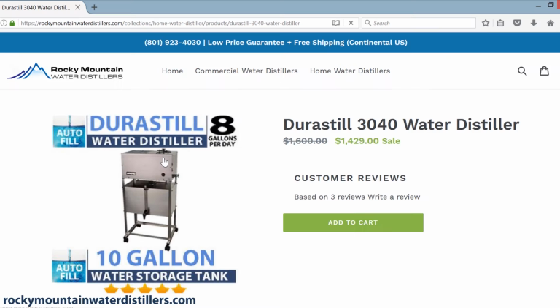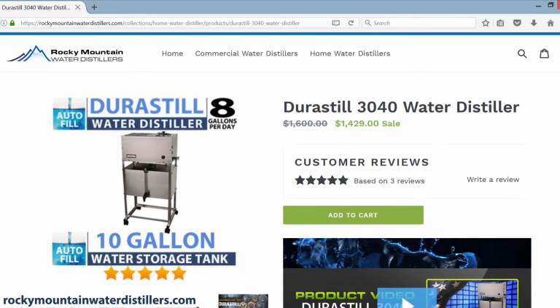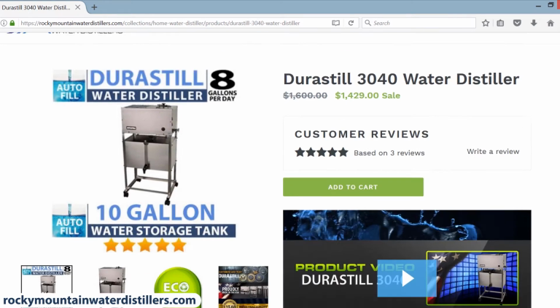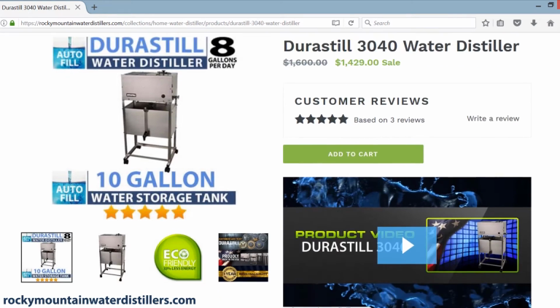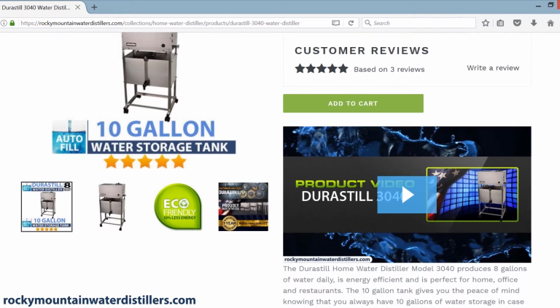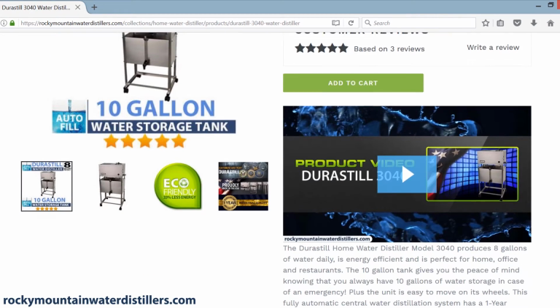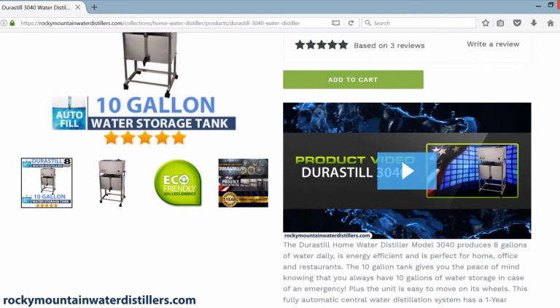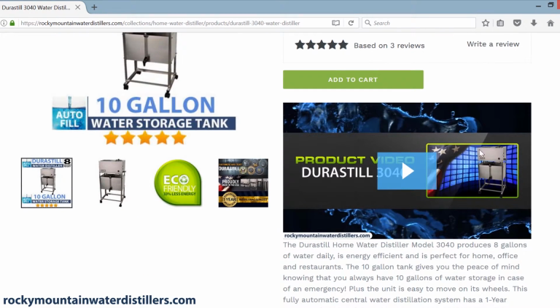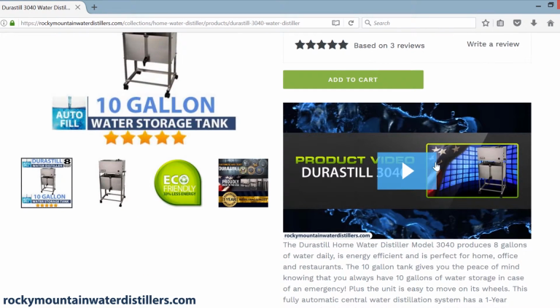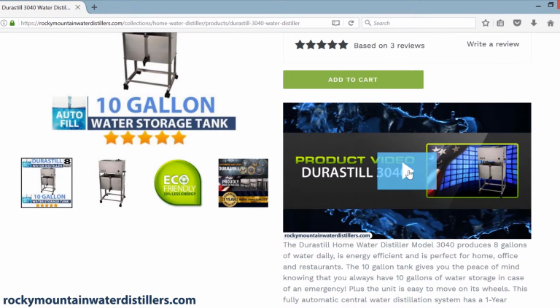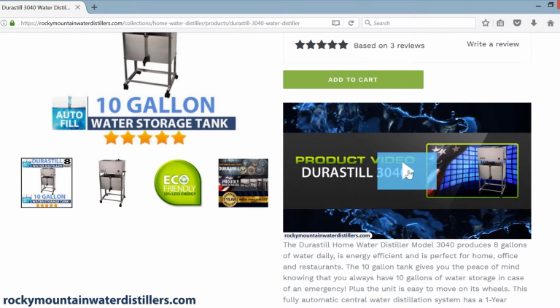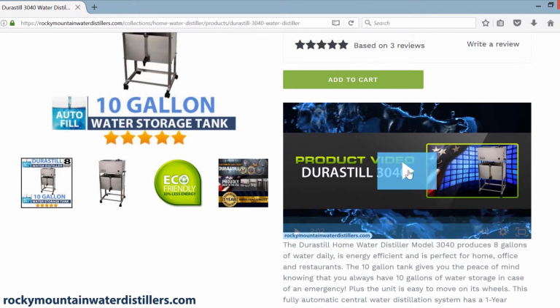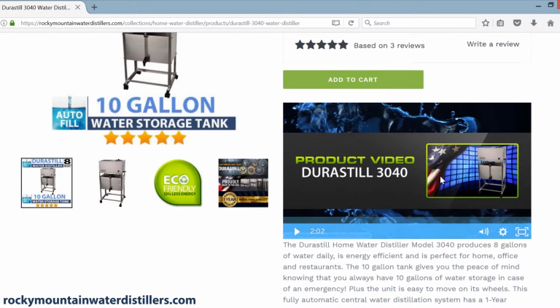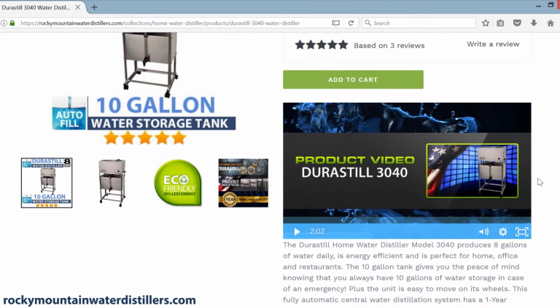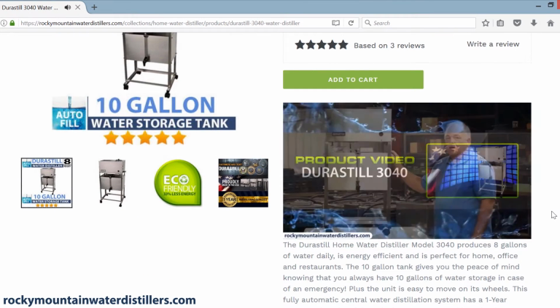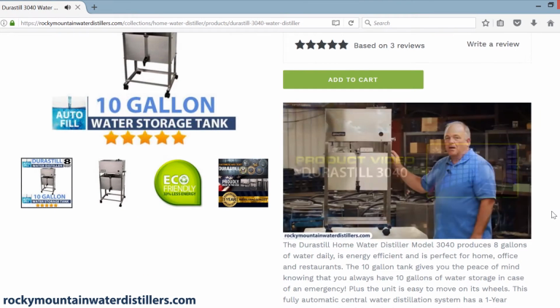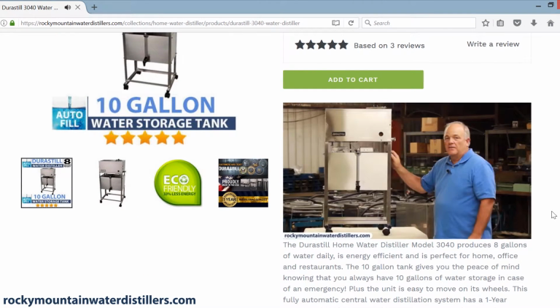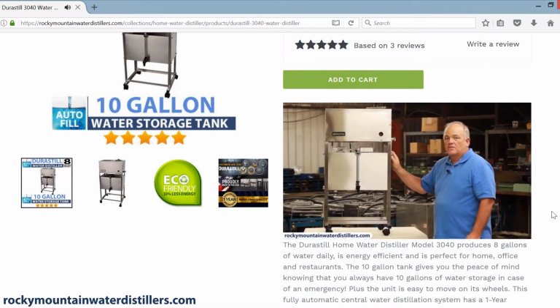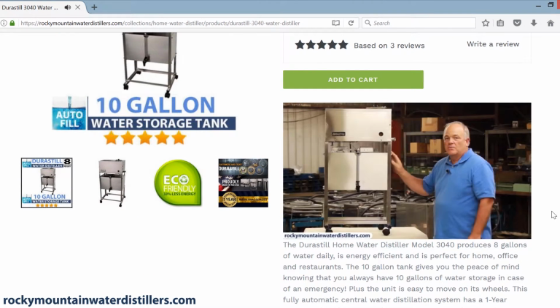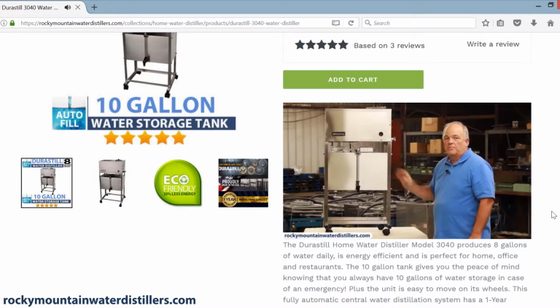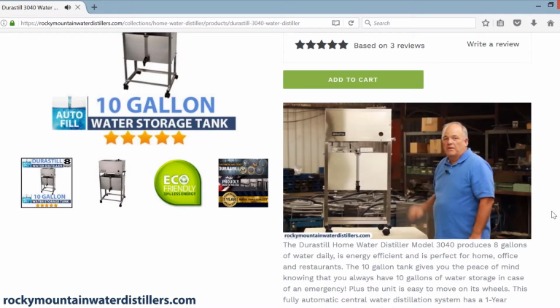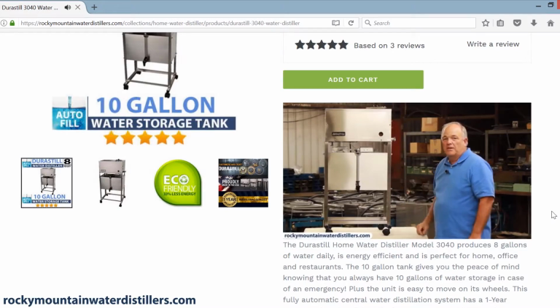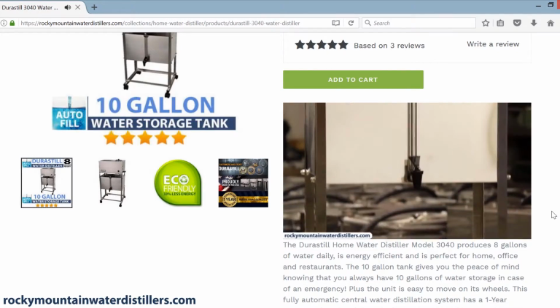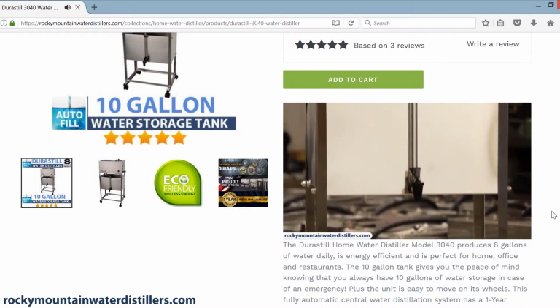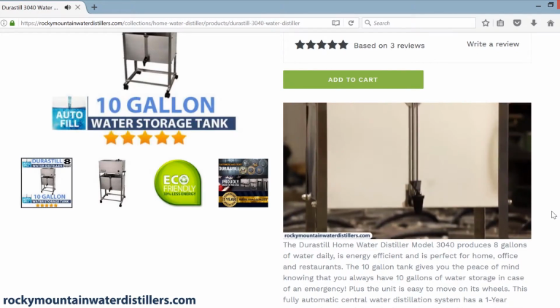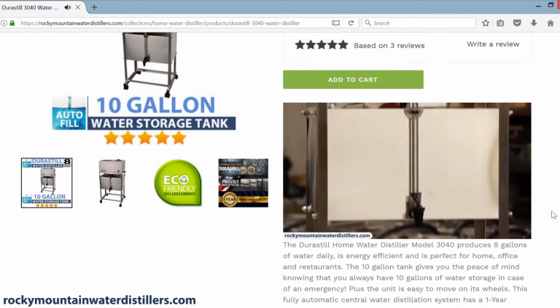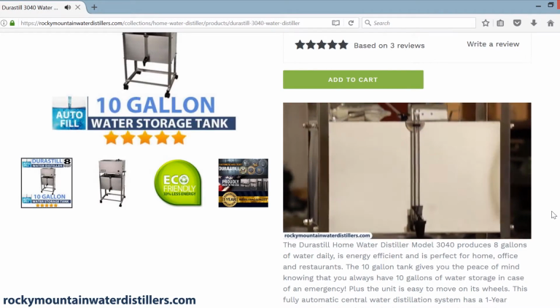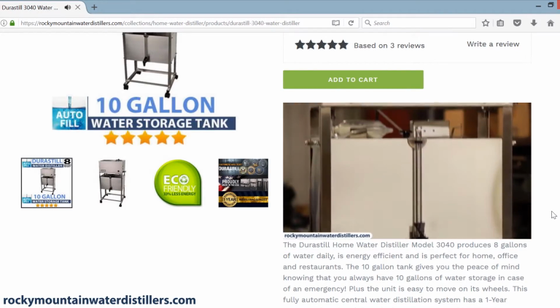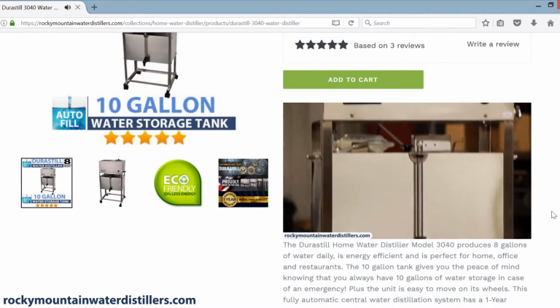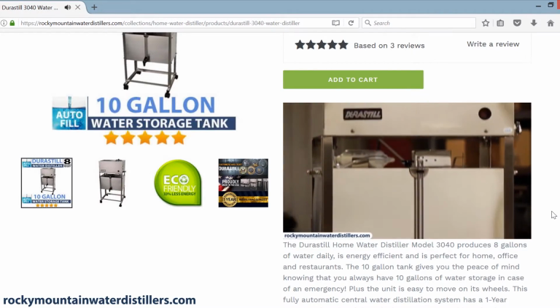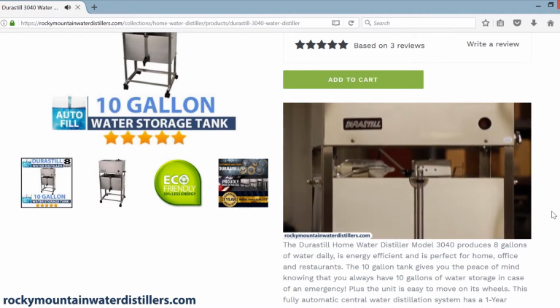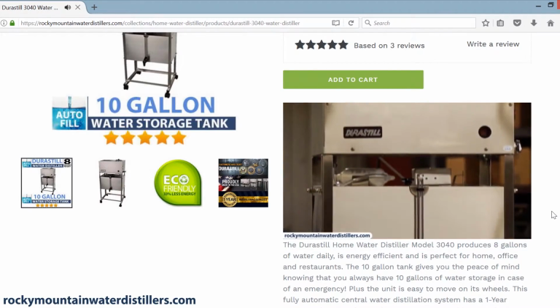To learn more about a specific model number, go to our product page and watch the product video.